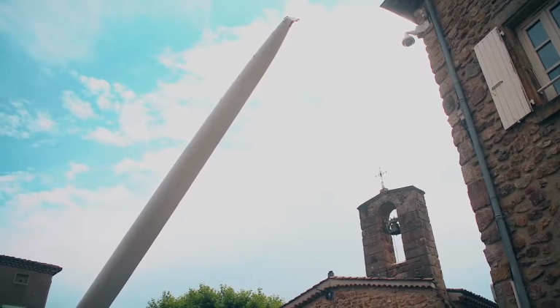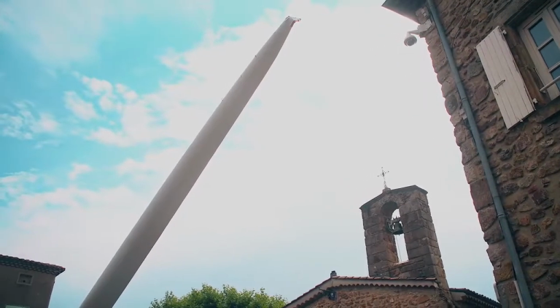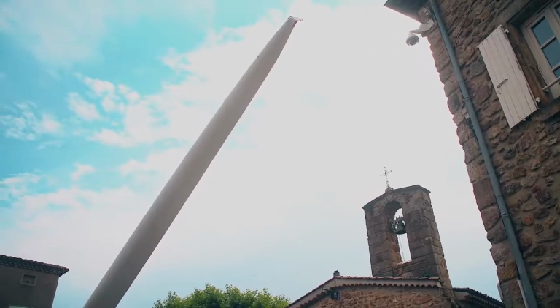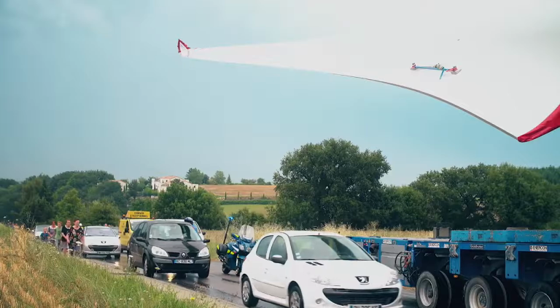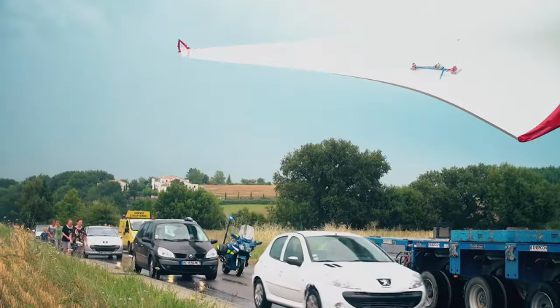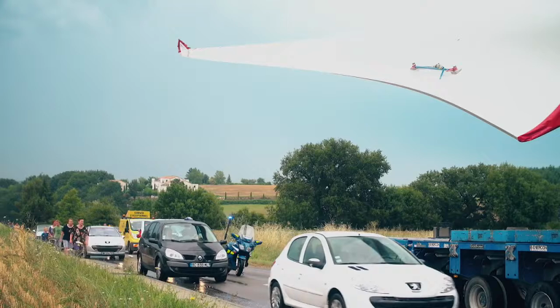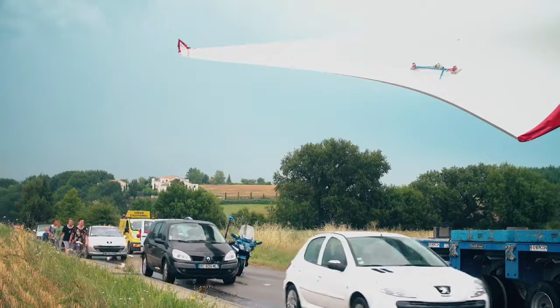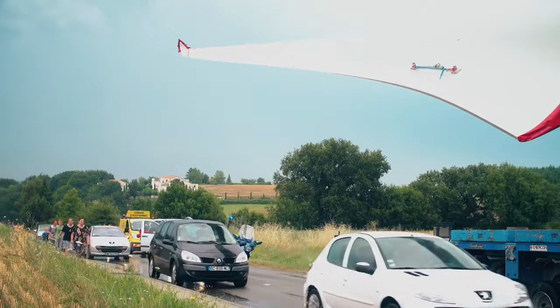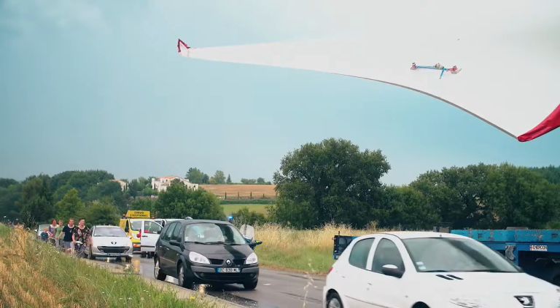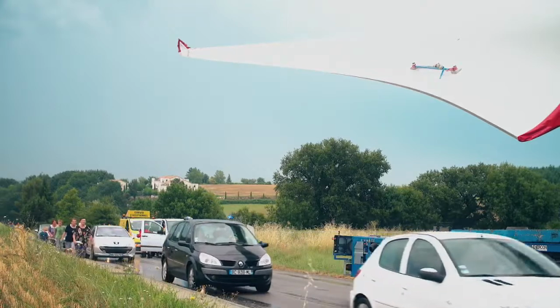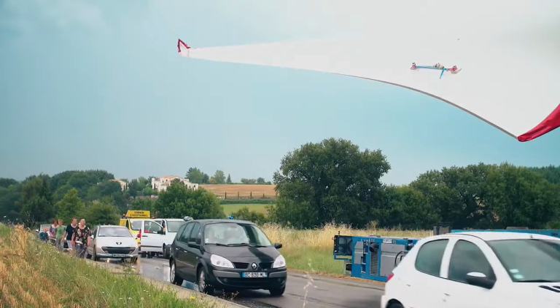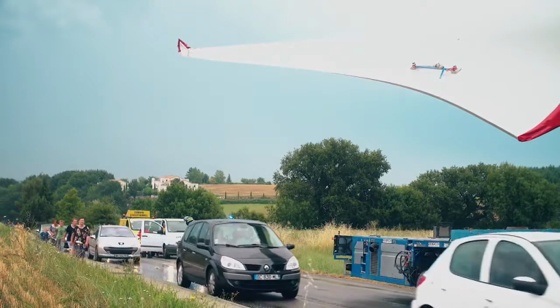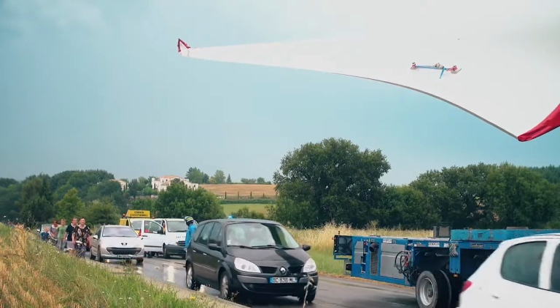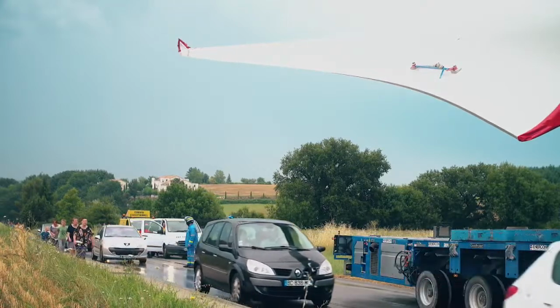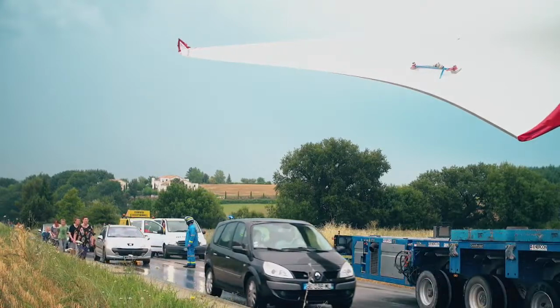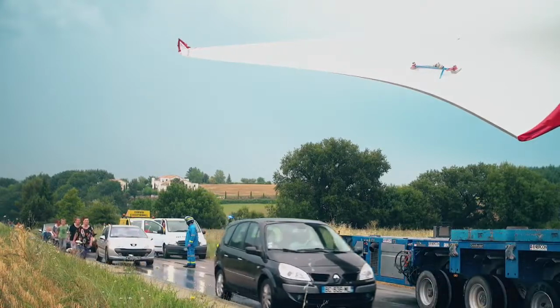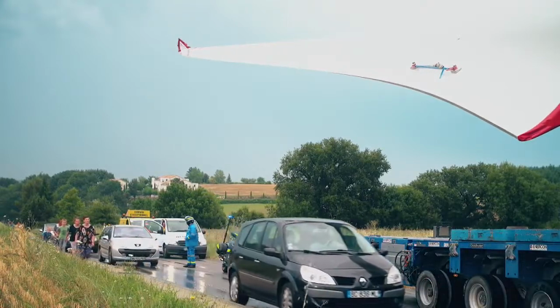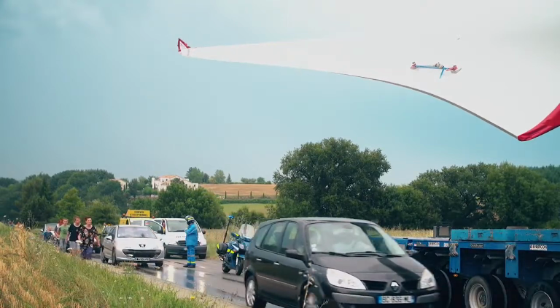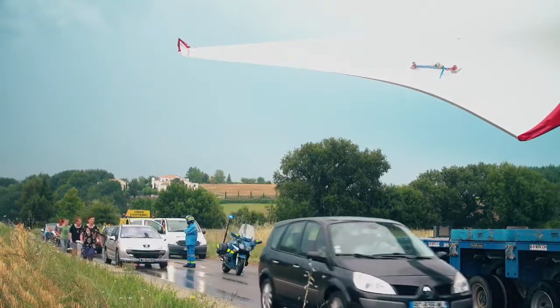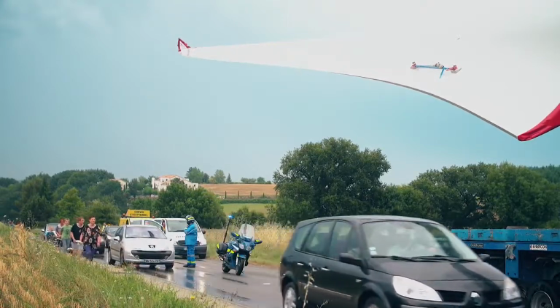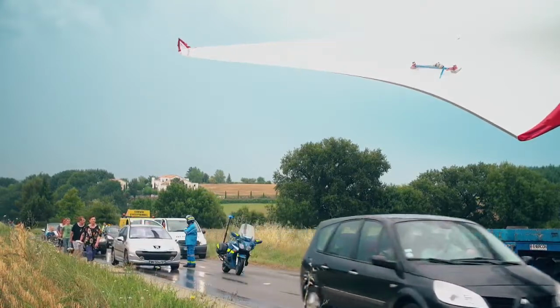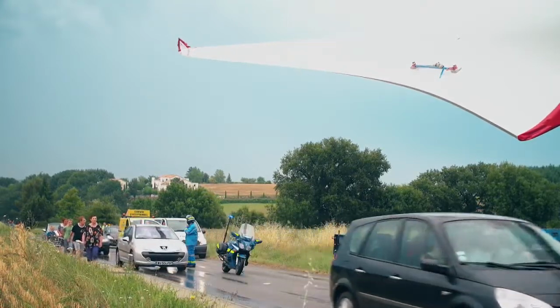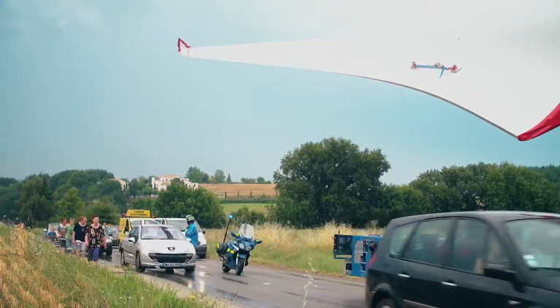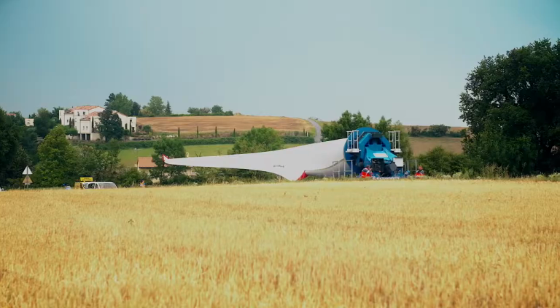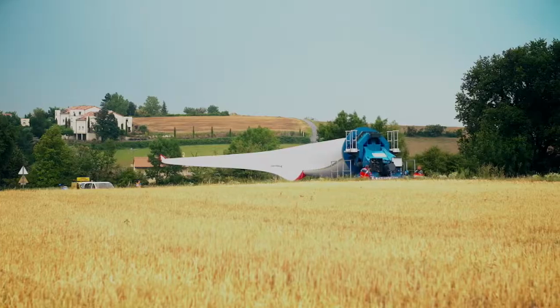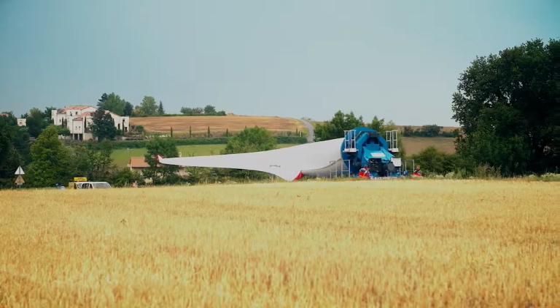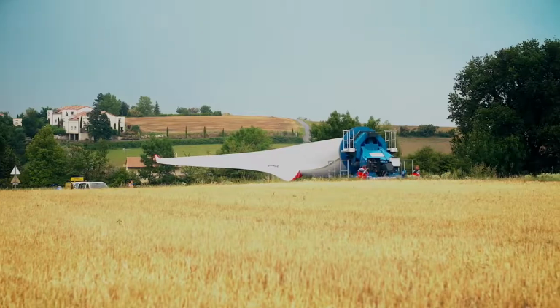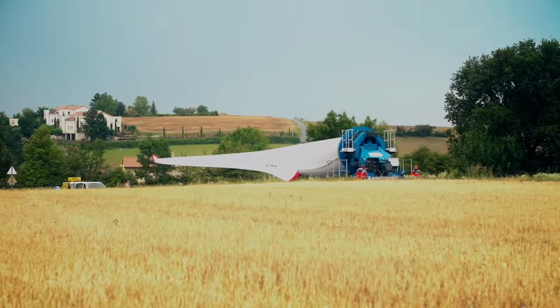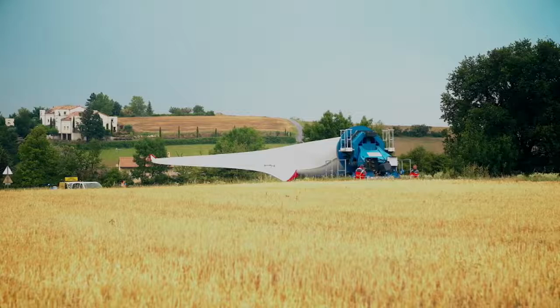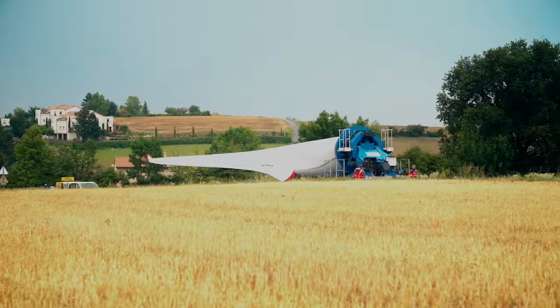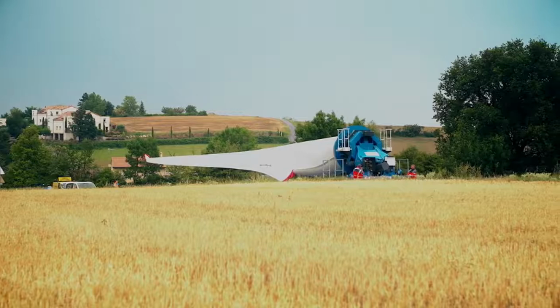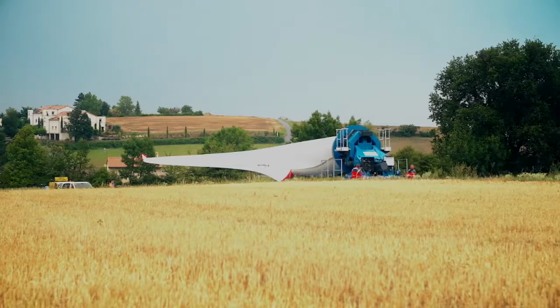On a vraiment découpé notre itinéraire en tronçons, parce que quand on fait passer le convoi on est obligé de fermer la route pour ne pas avoir de dépassement du convoi.